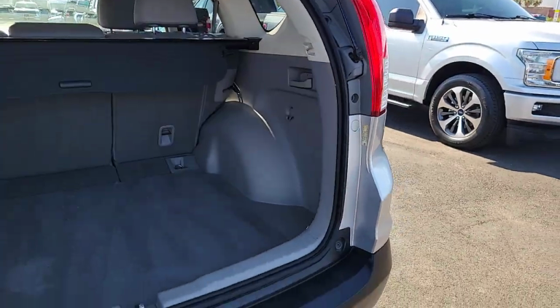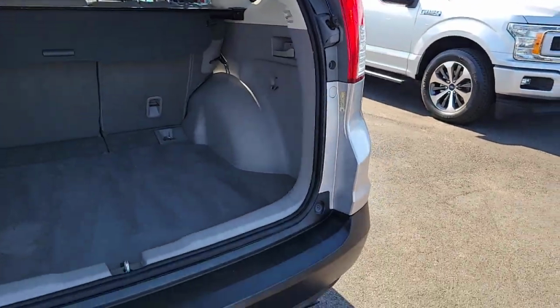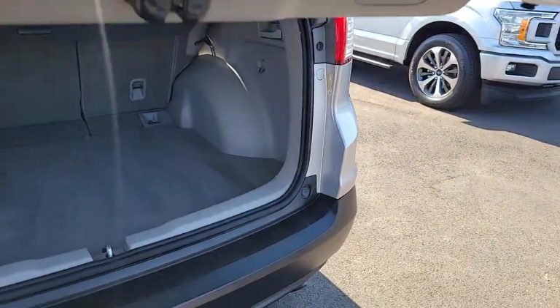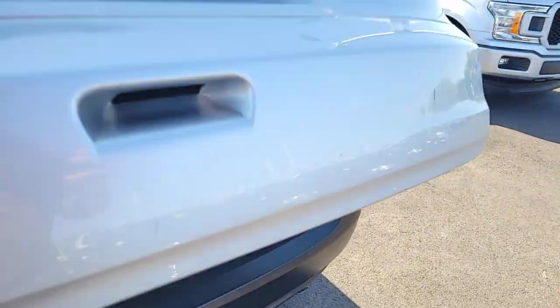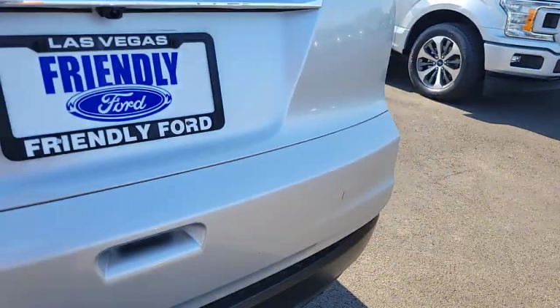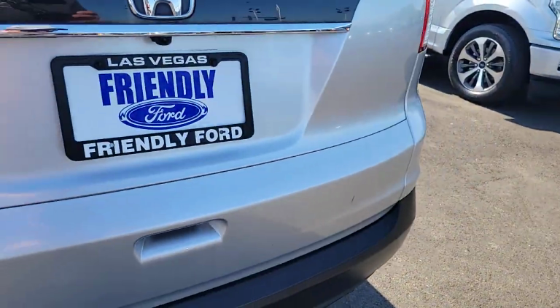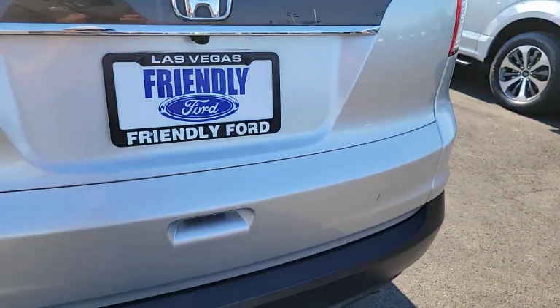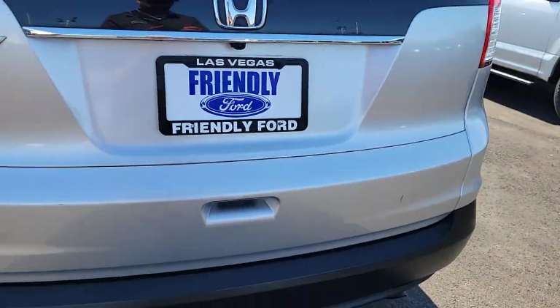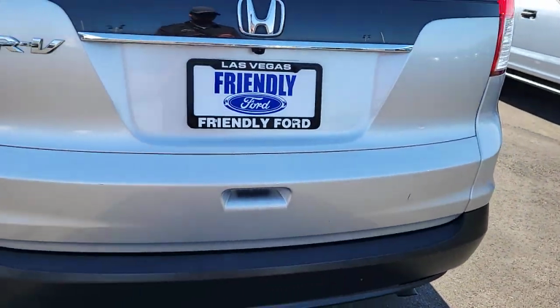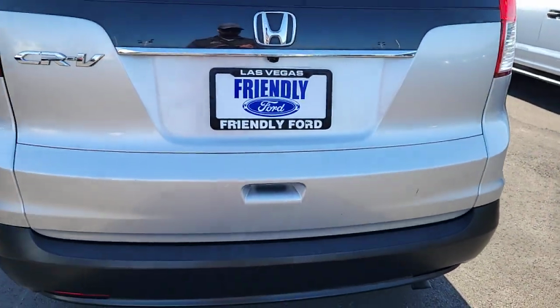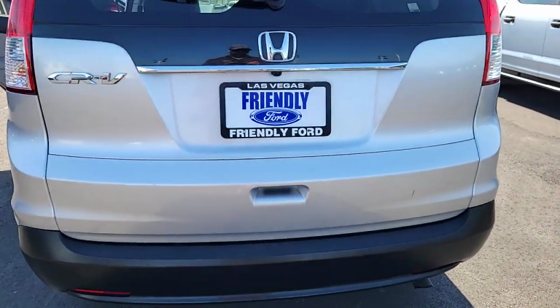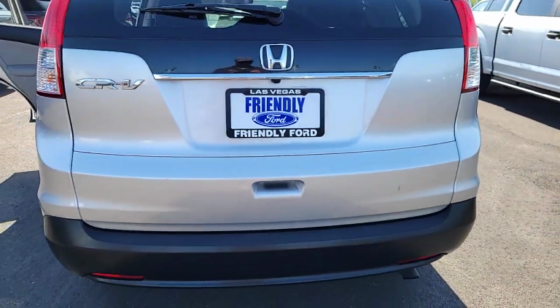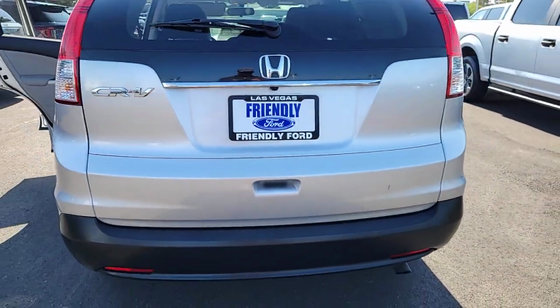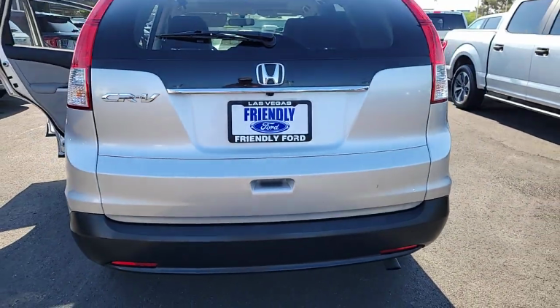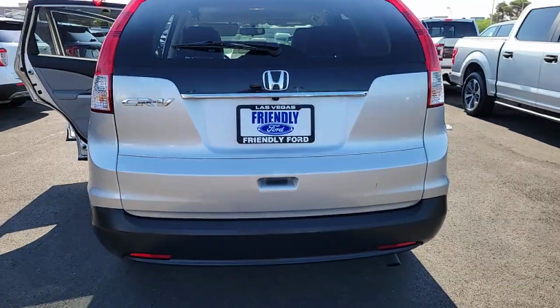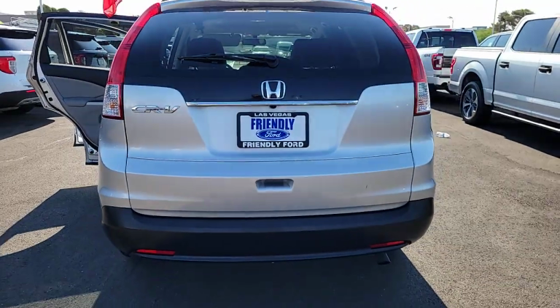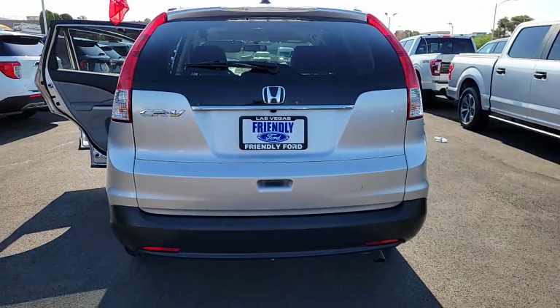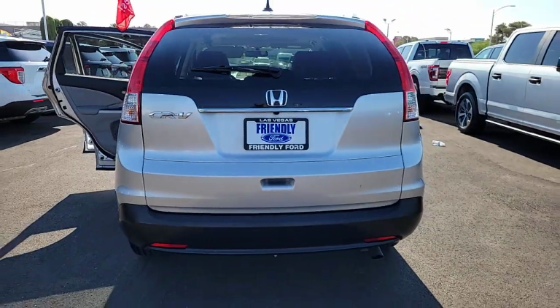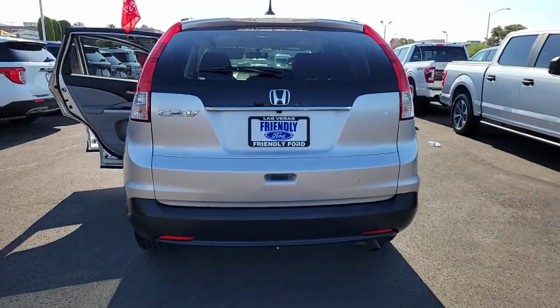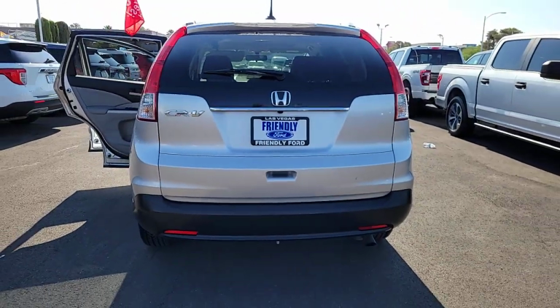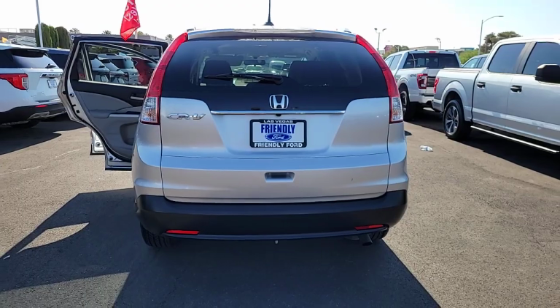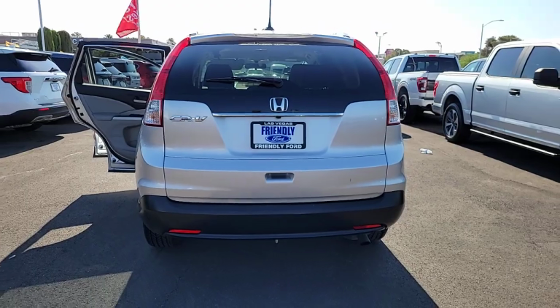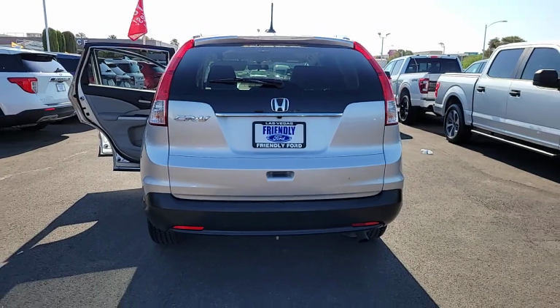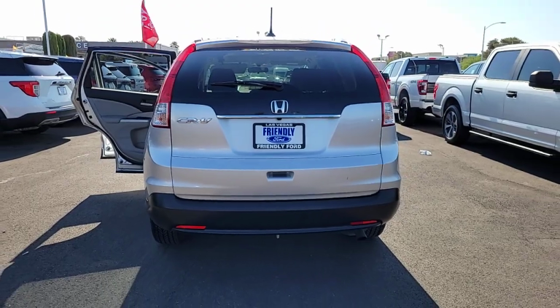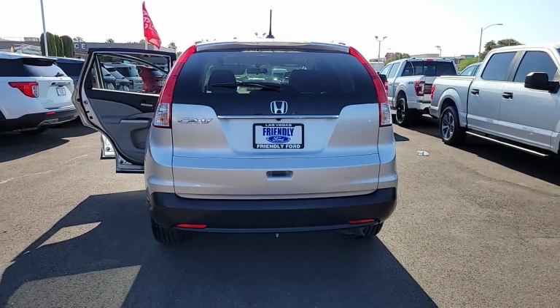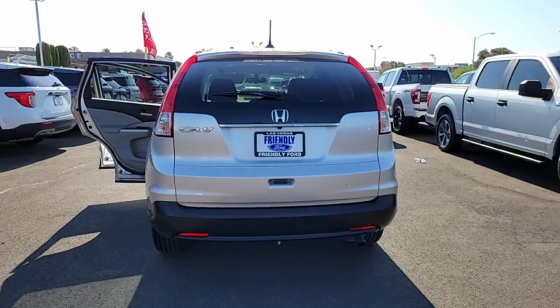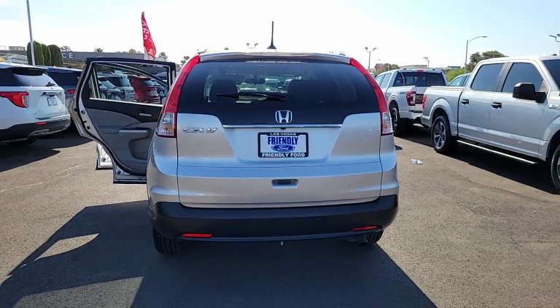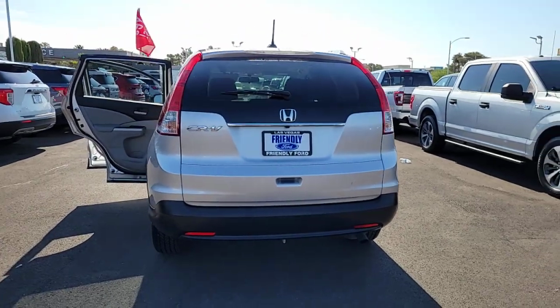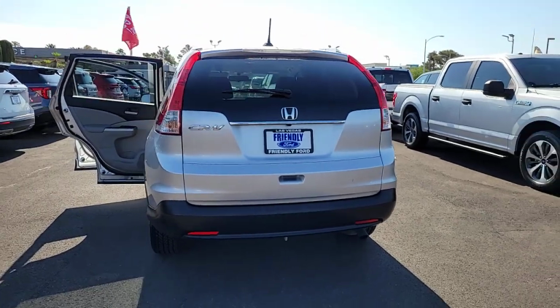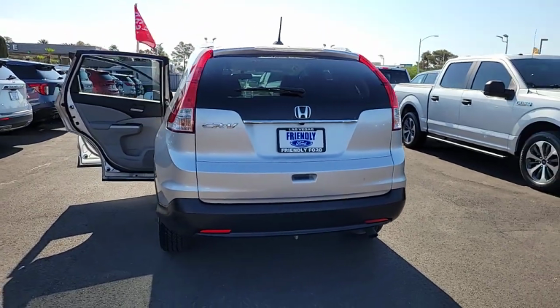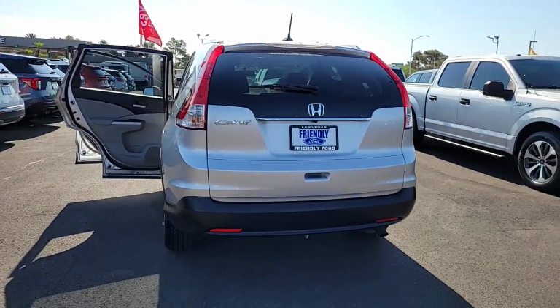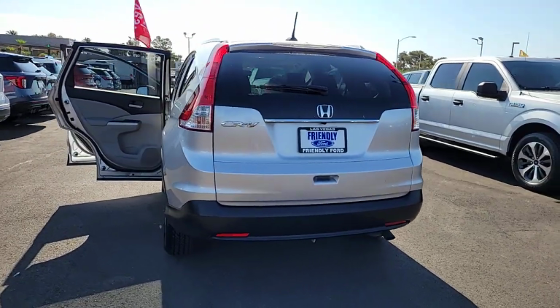Aluminum wheels, power driver seat, electronic stability control, steering wheel audio controls, heated front seat.